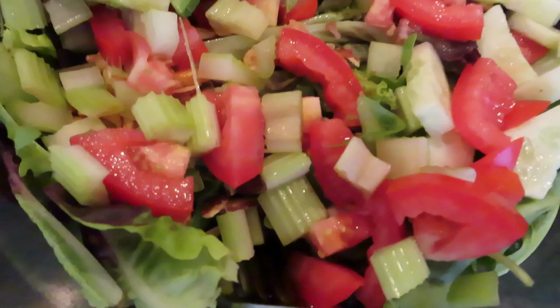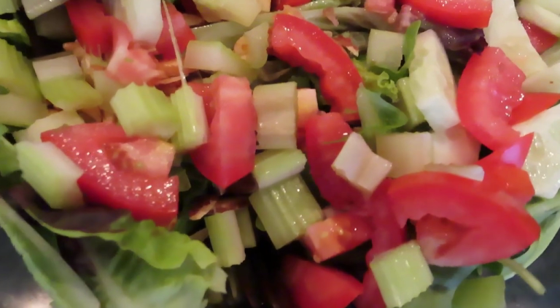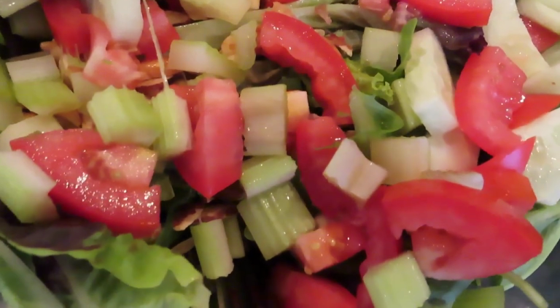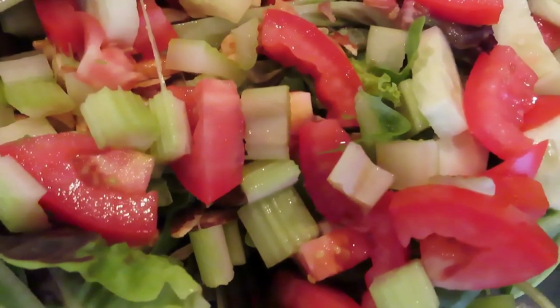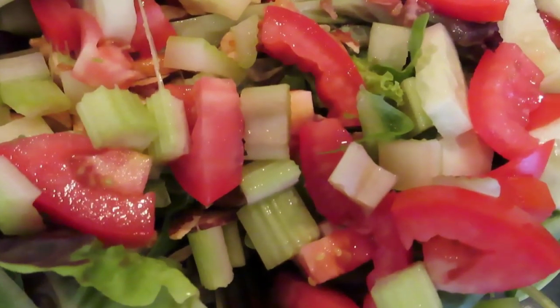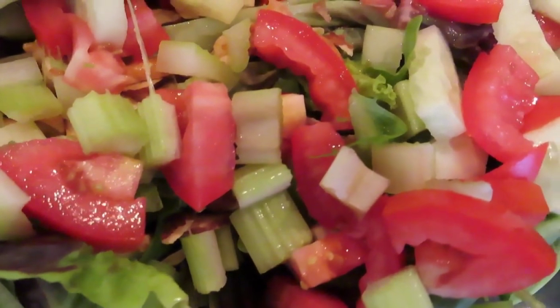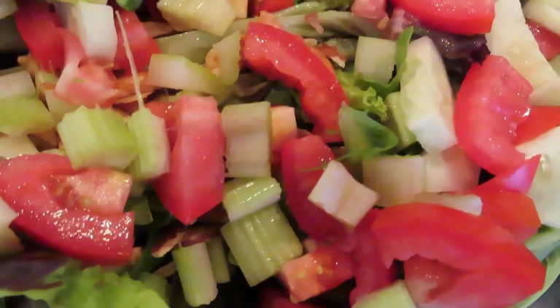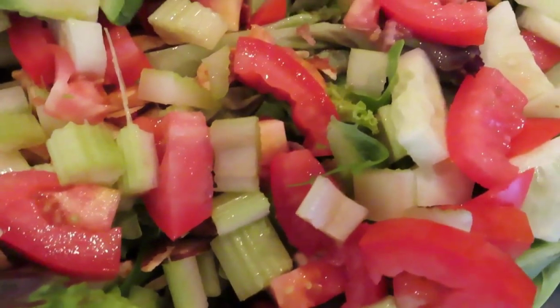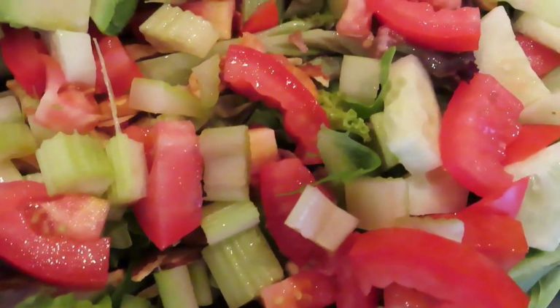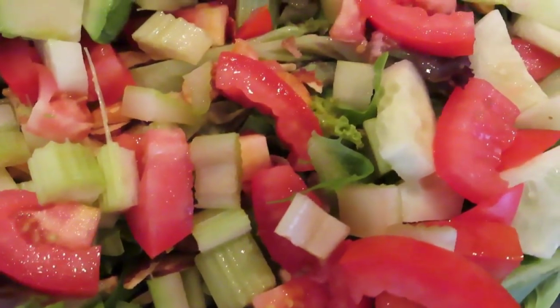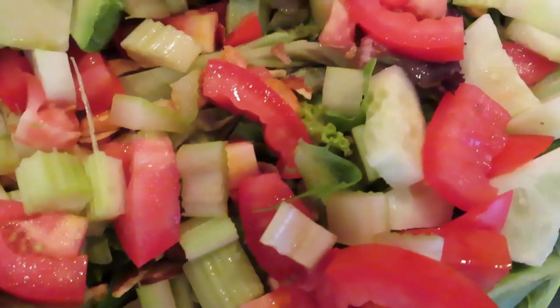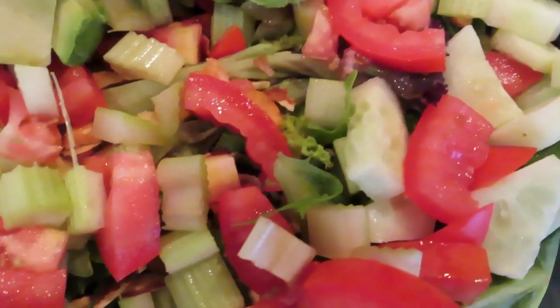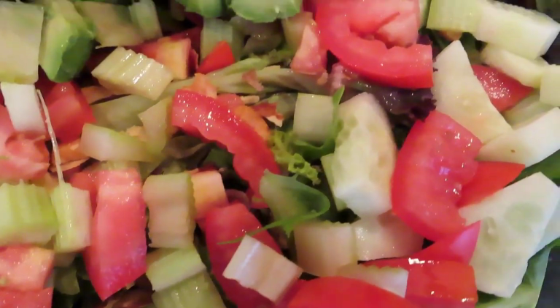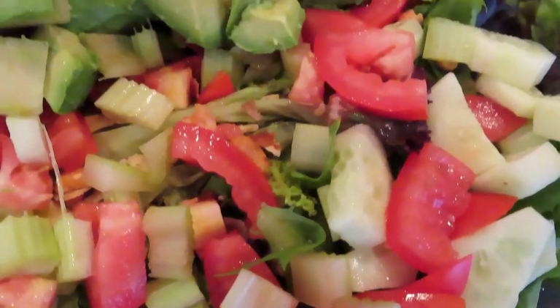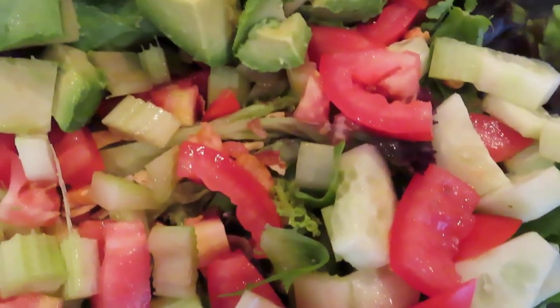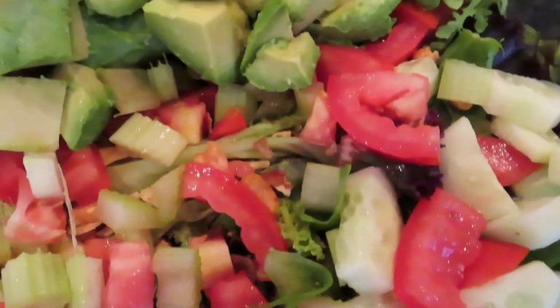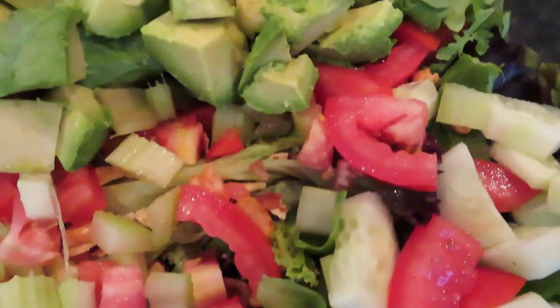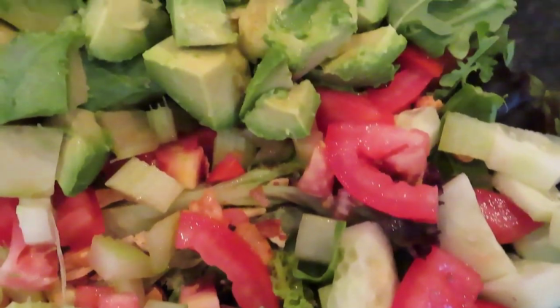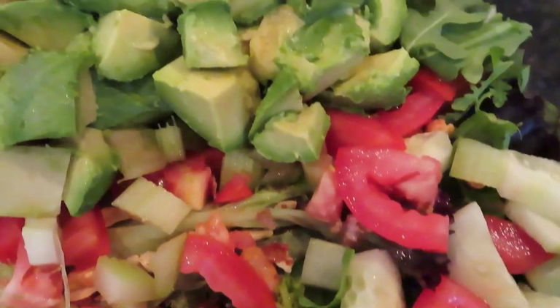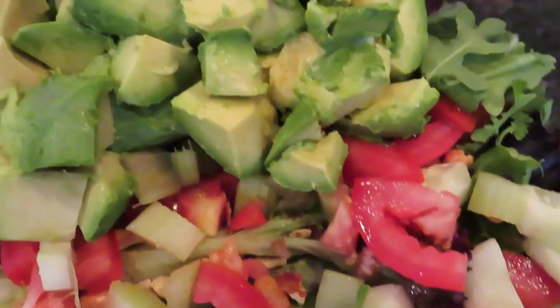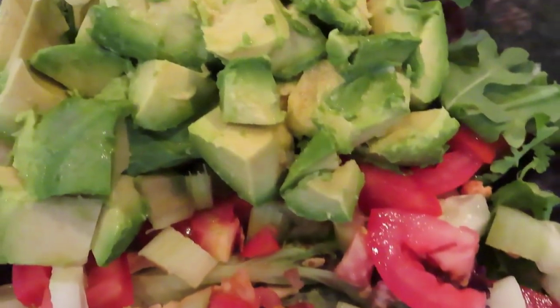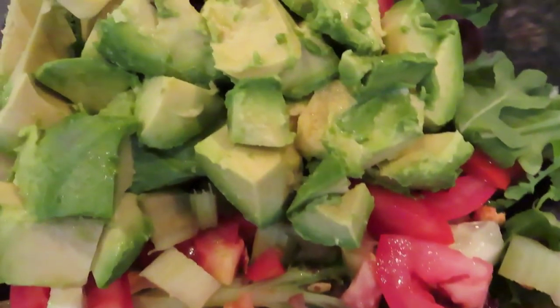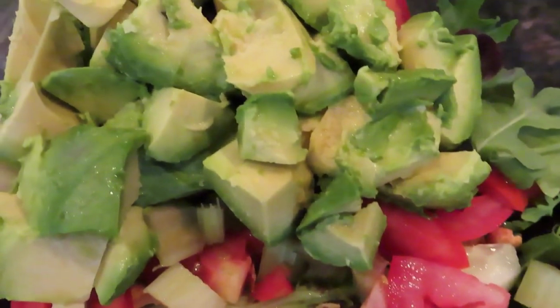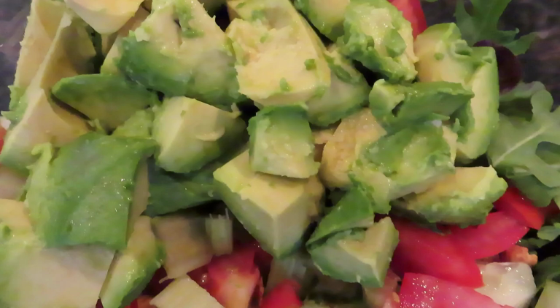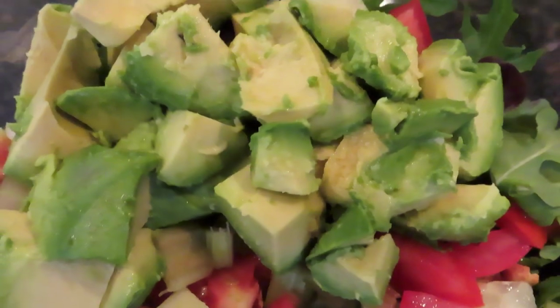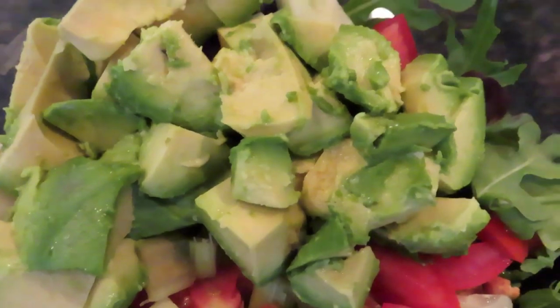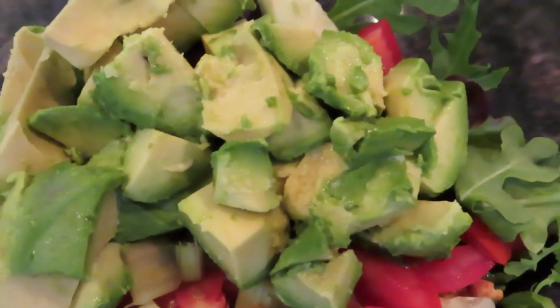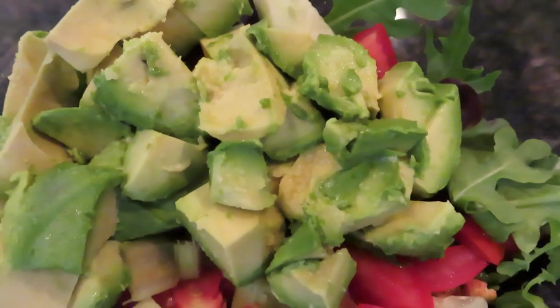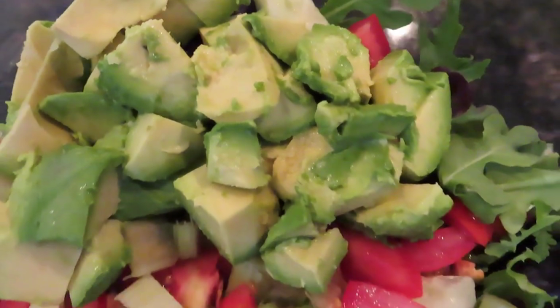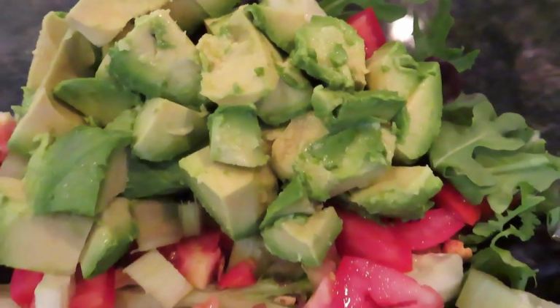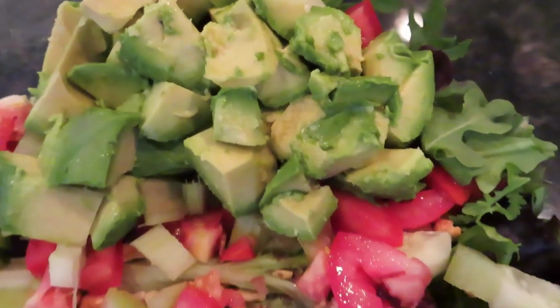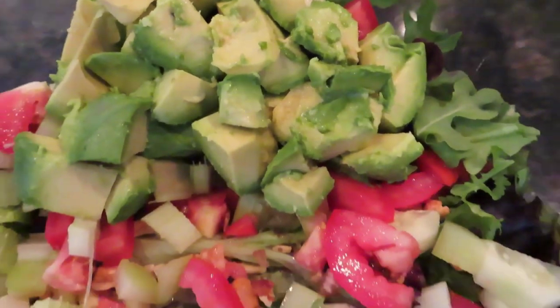It's mixed greens, cucumber, avocado, tomatoes, celery, slivered almonds, and peanuts. So that was it.